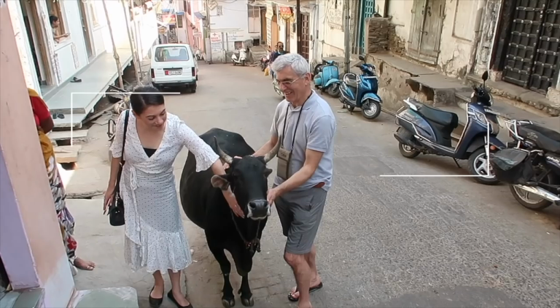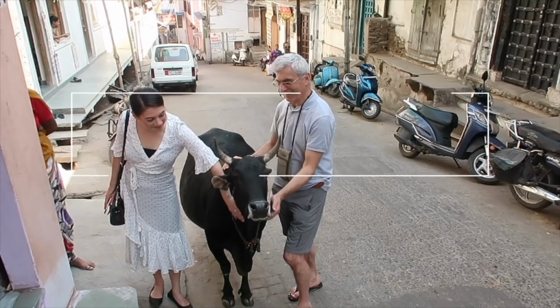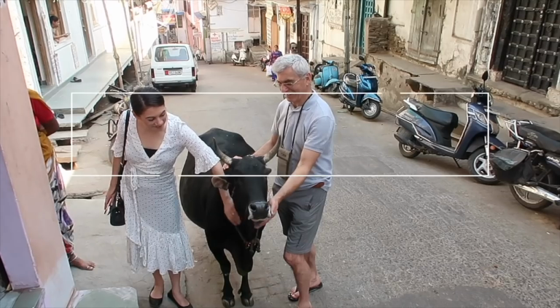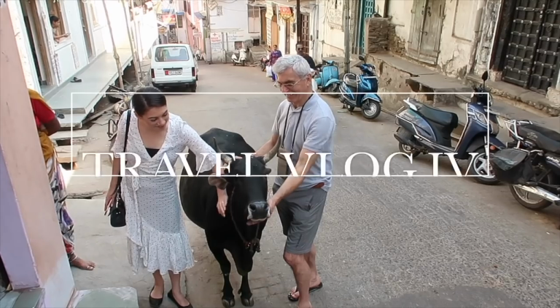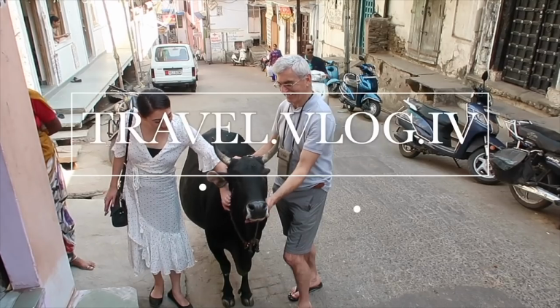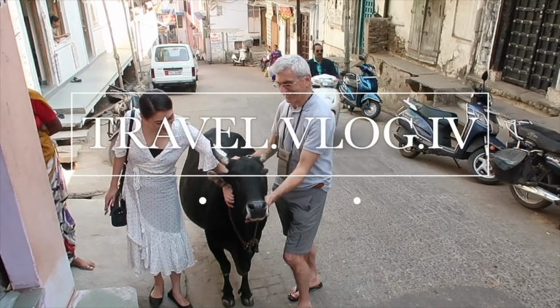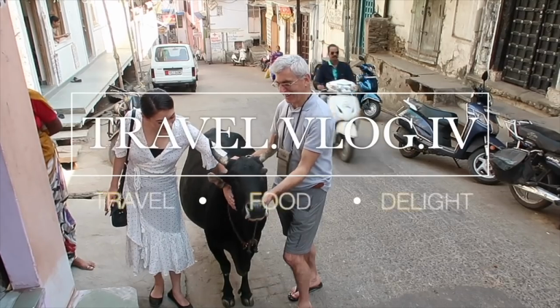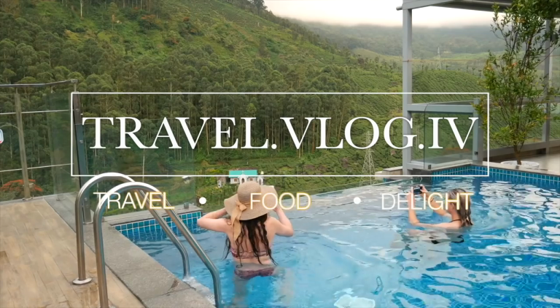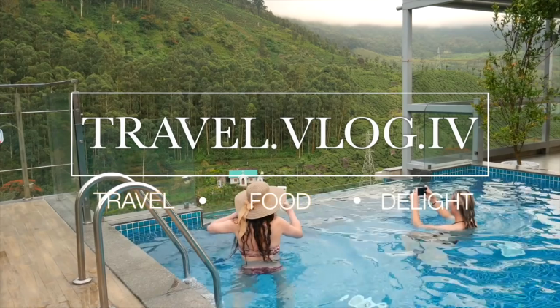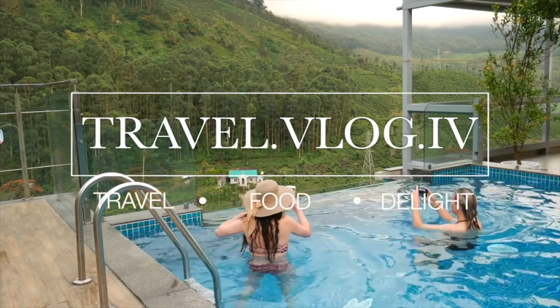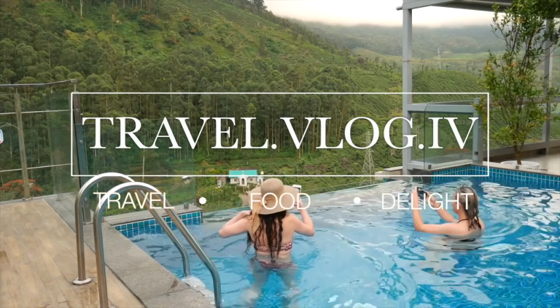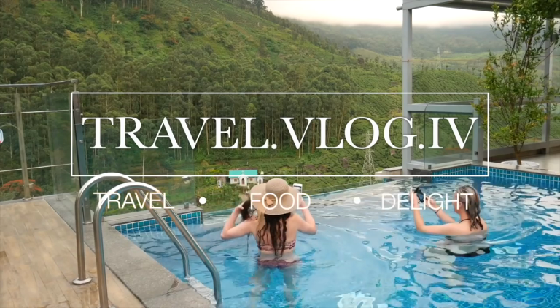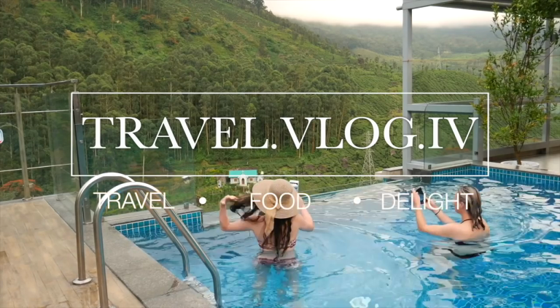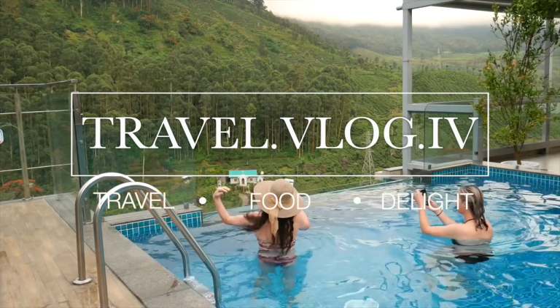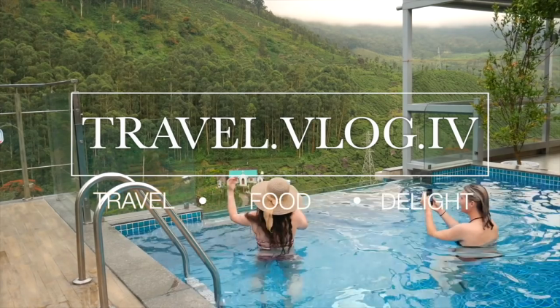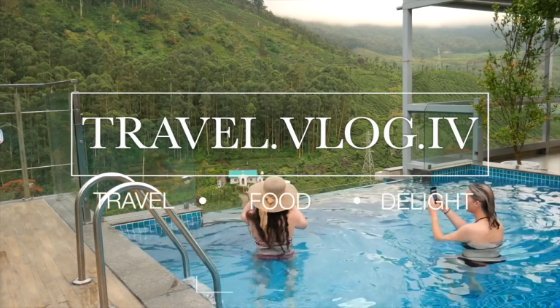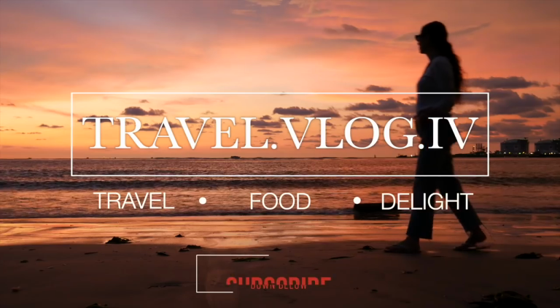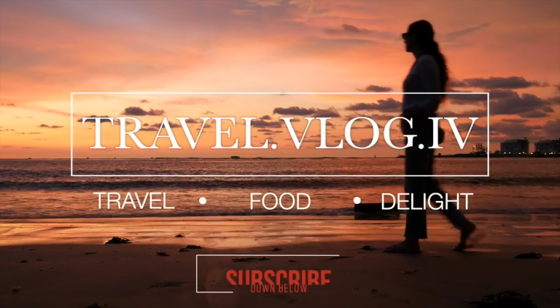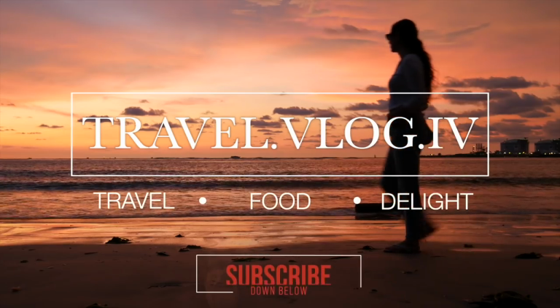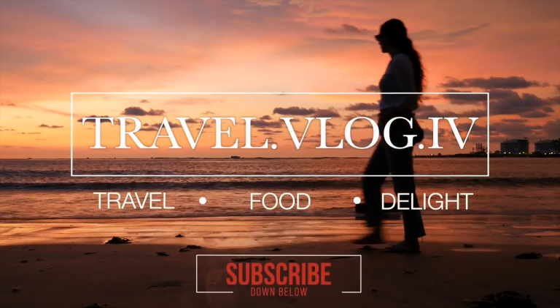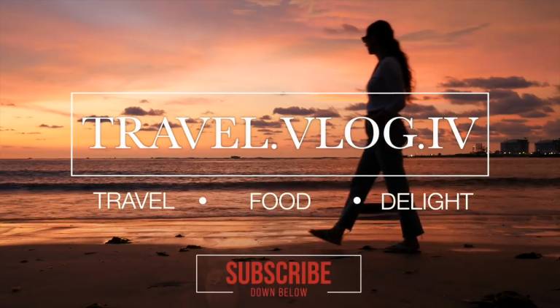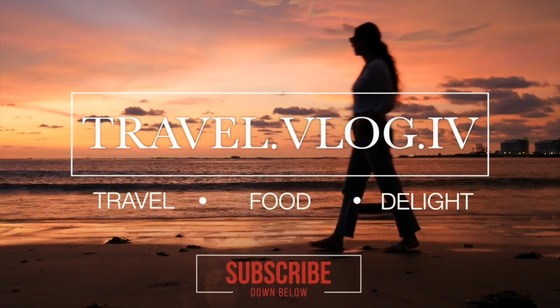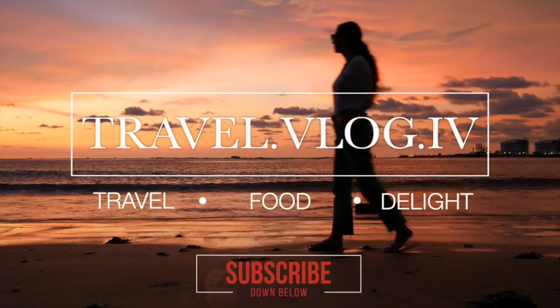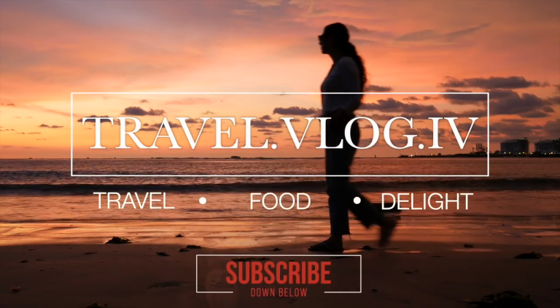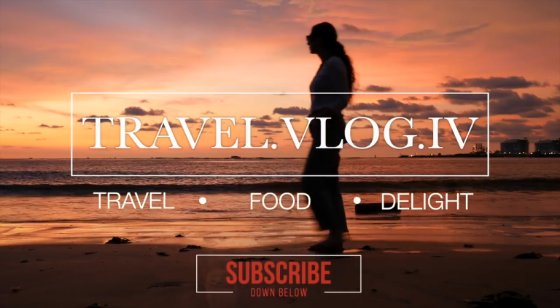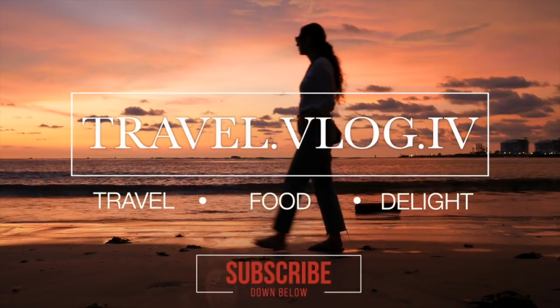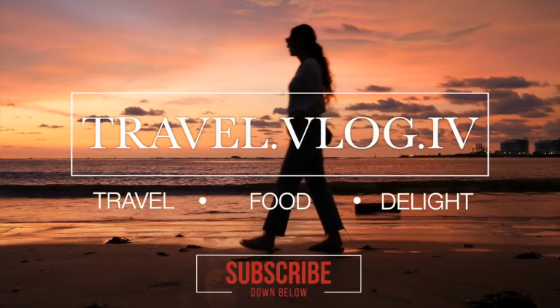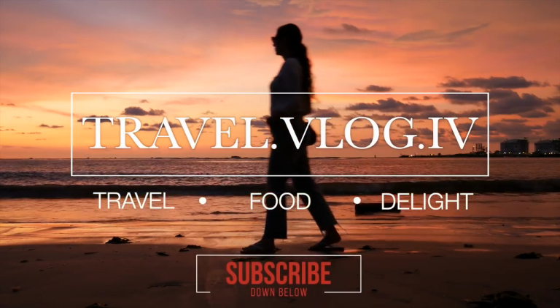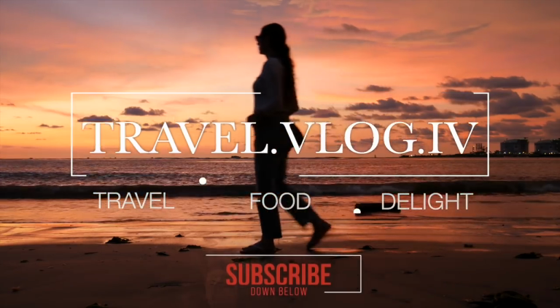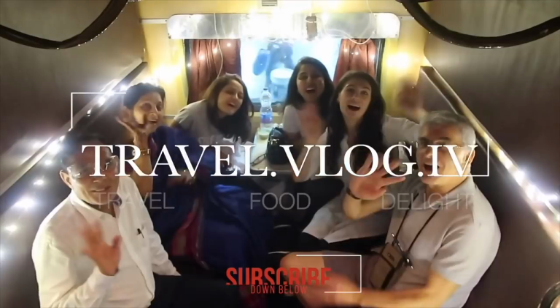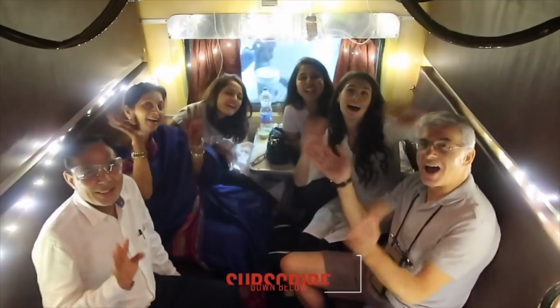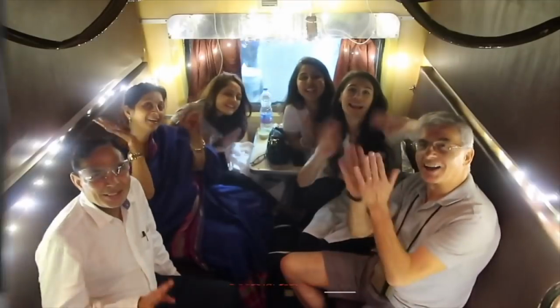For more videos in the future make sure to subscribe and hit the bell icon for notifications whenever I post a new video.